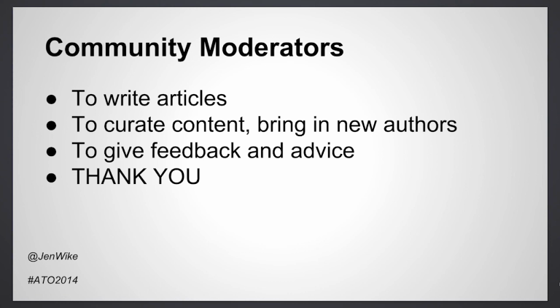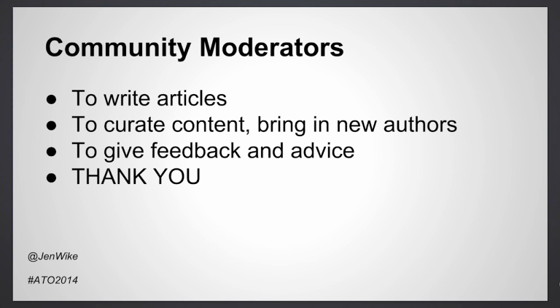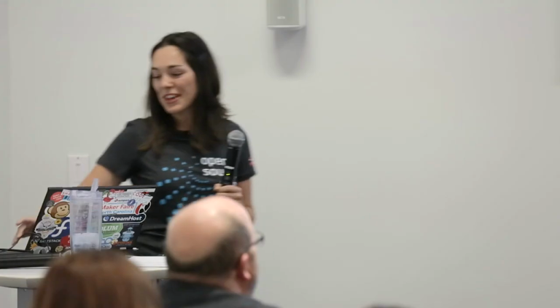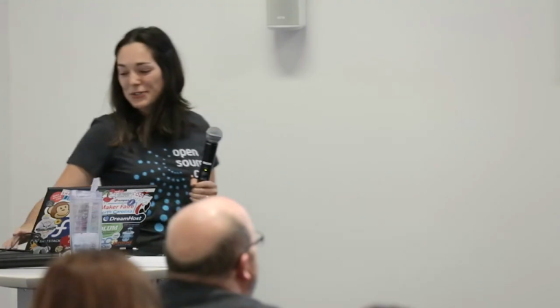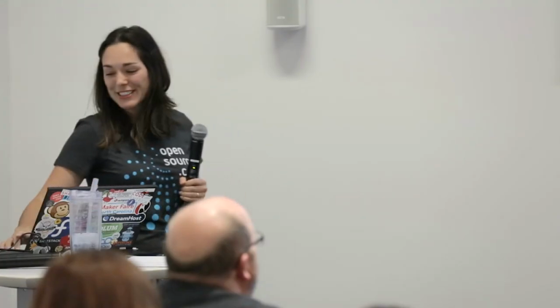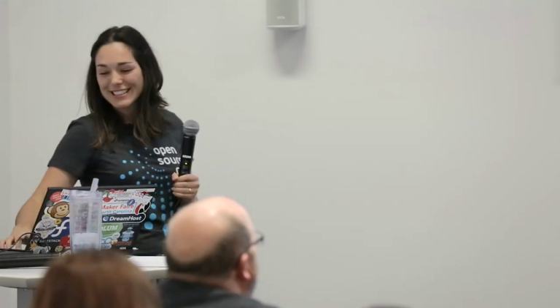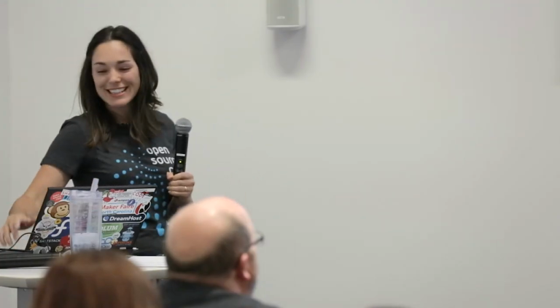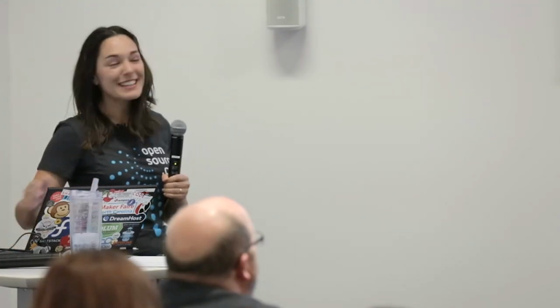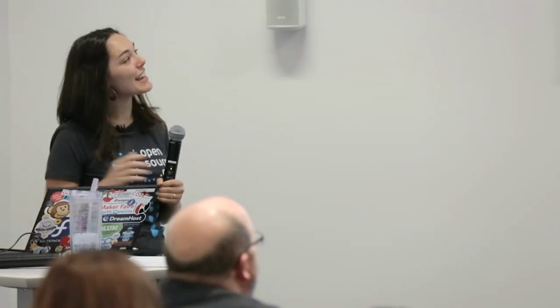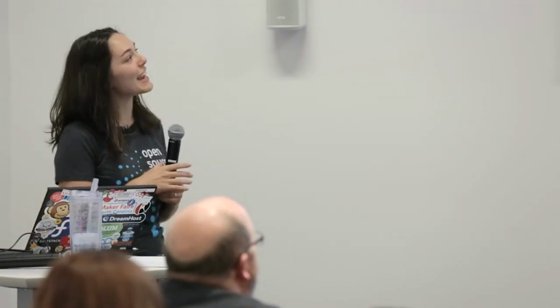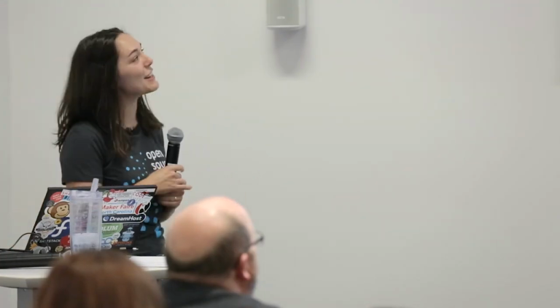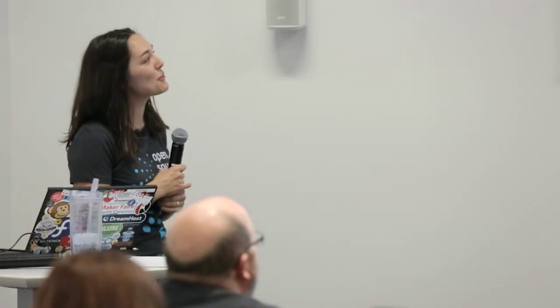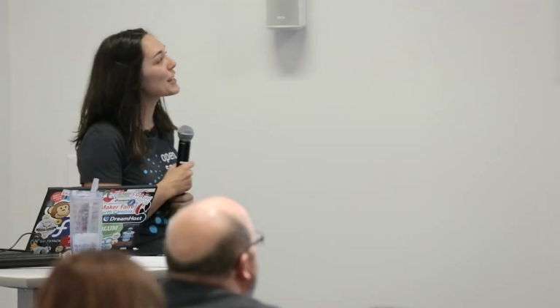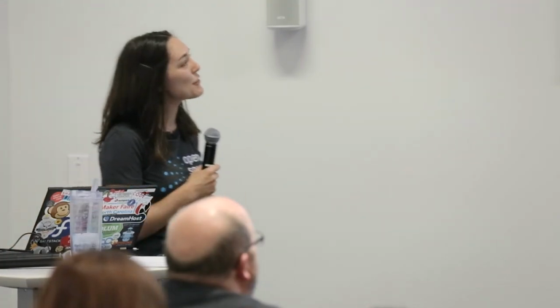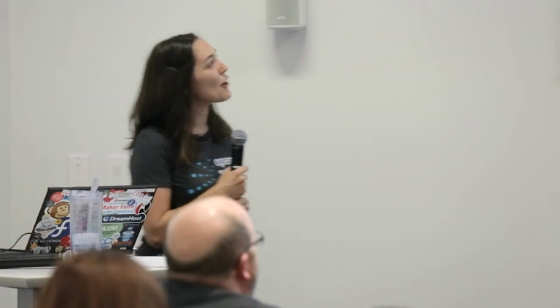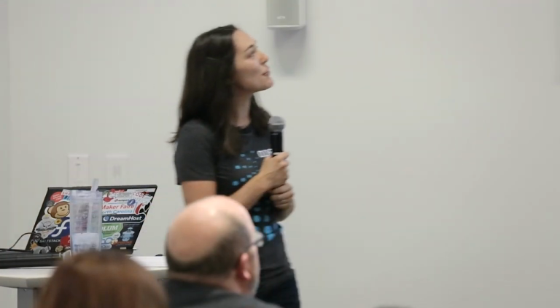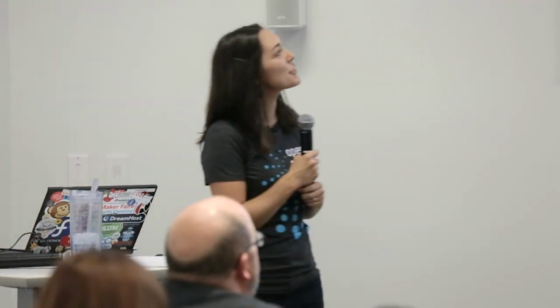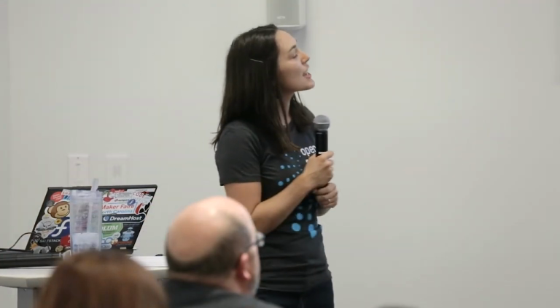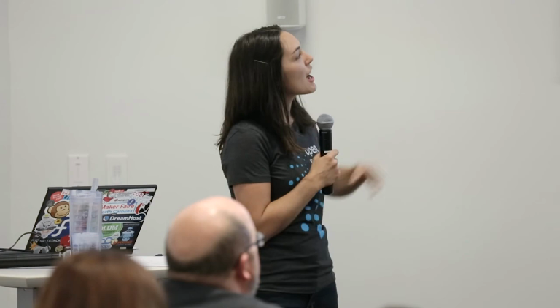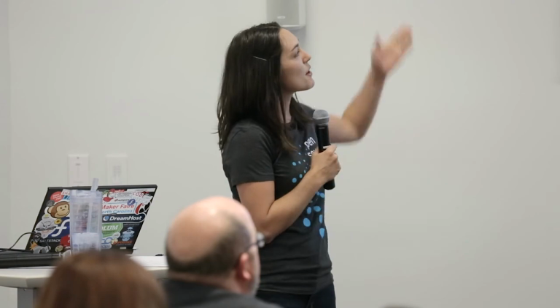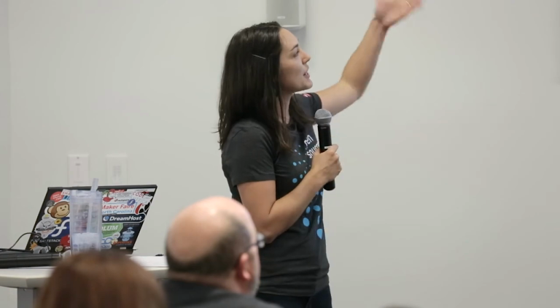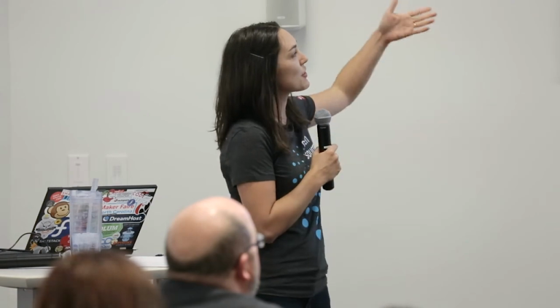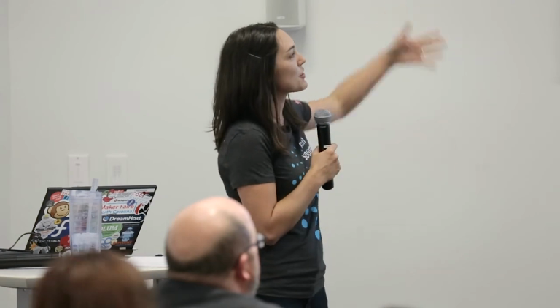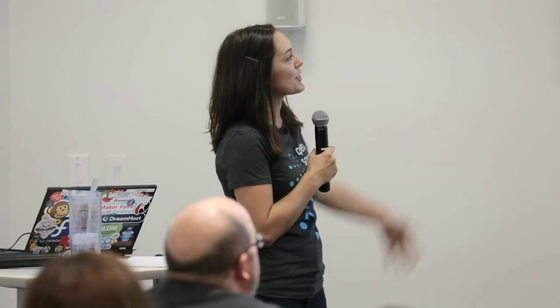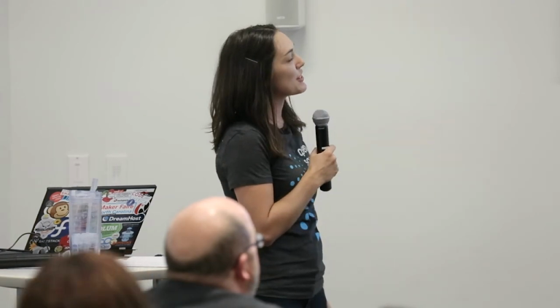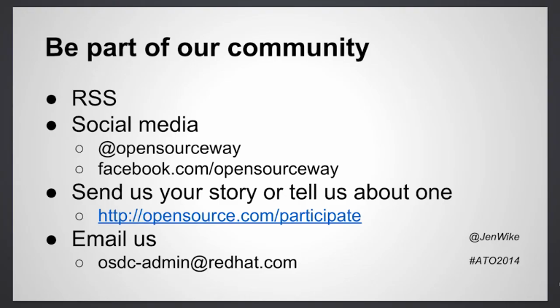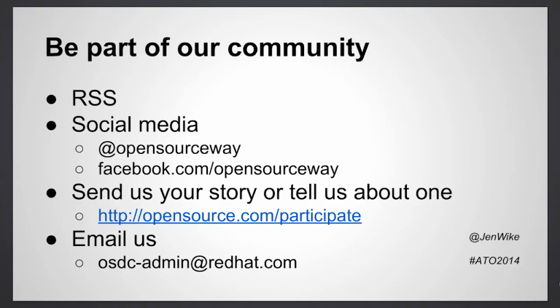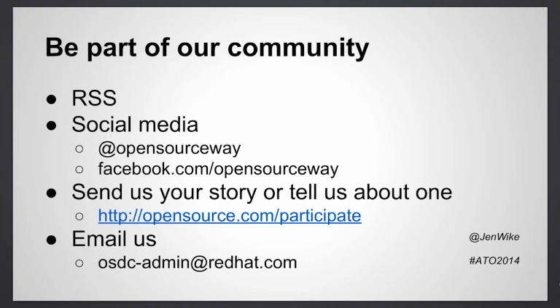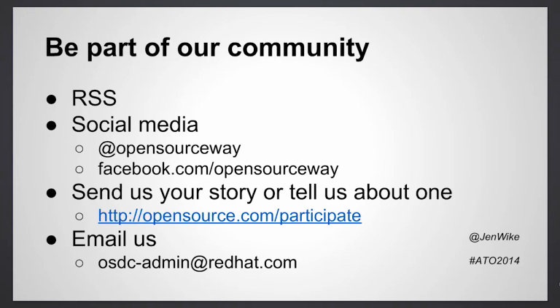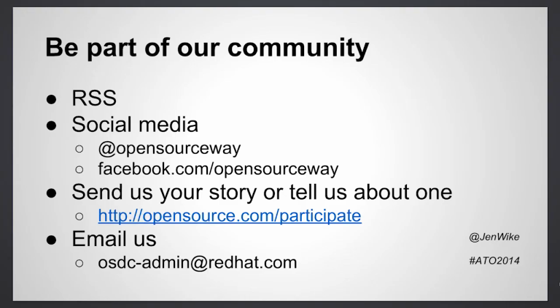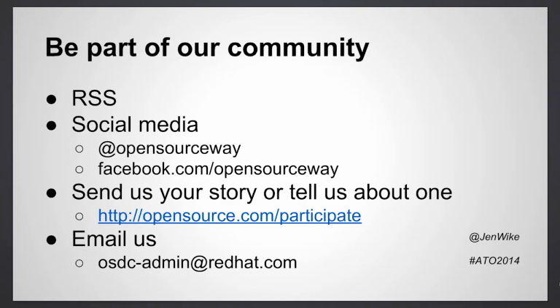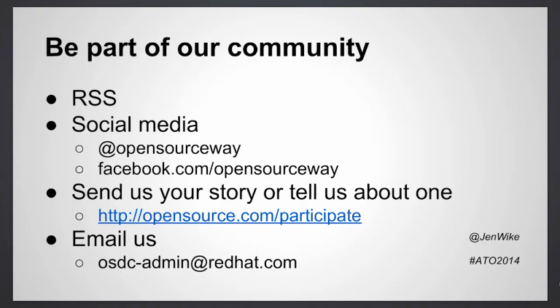Thanks for listening, and if you want to get involved, here are some ways that you can do that. Thanks.